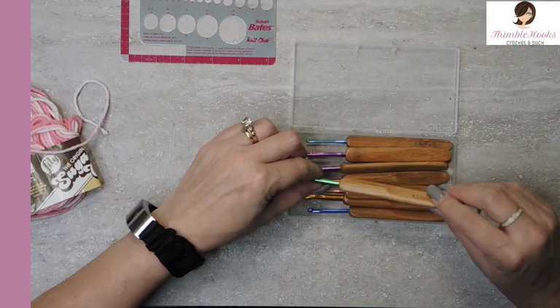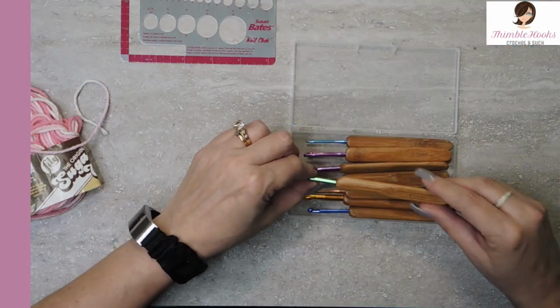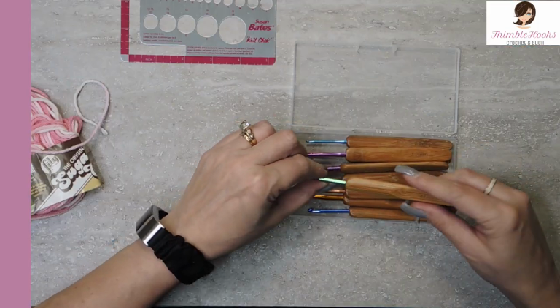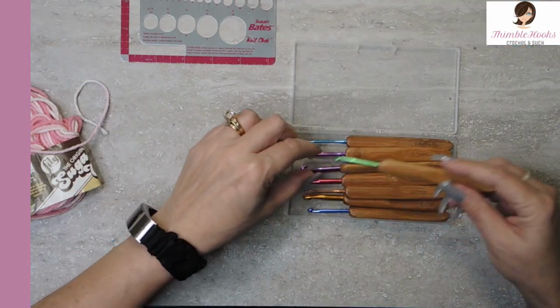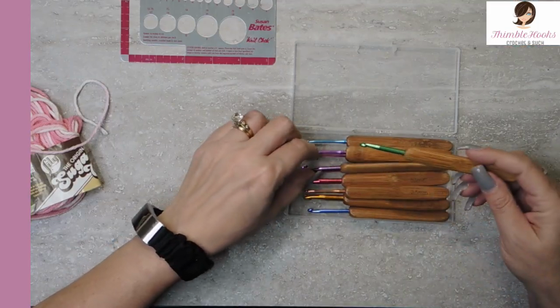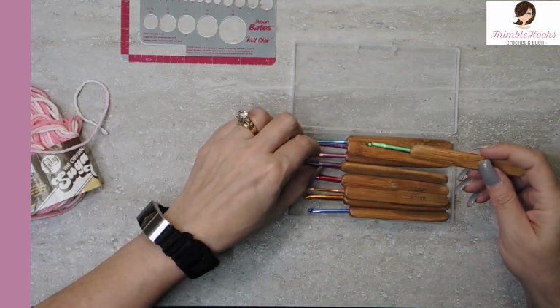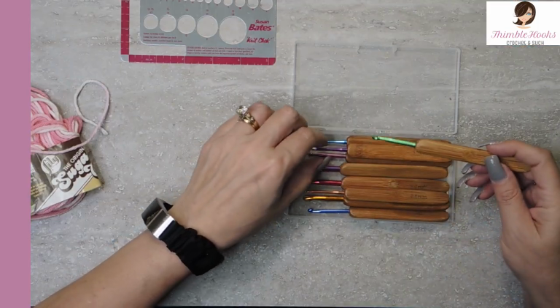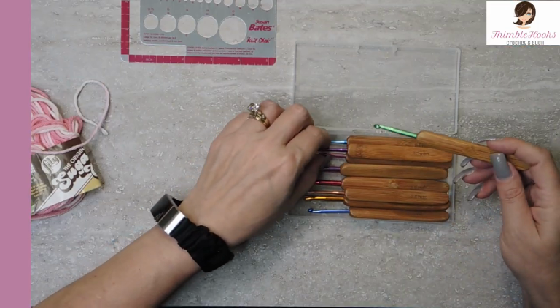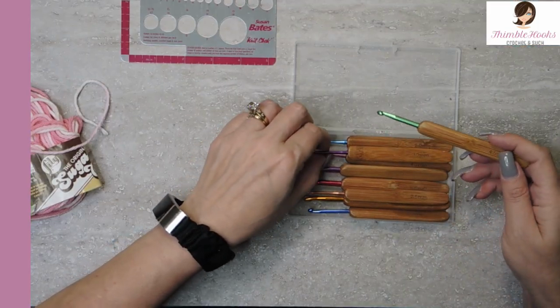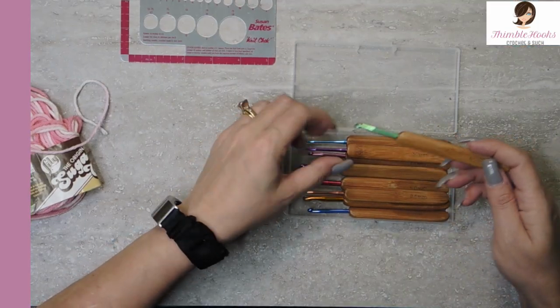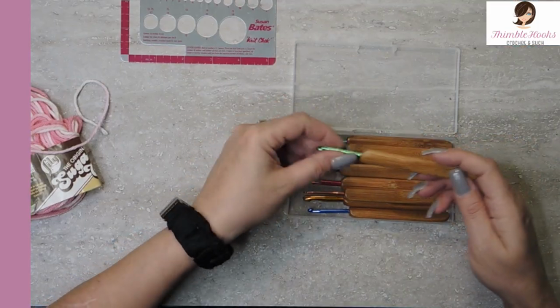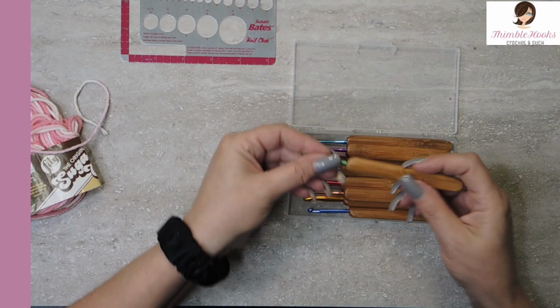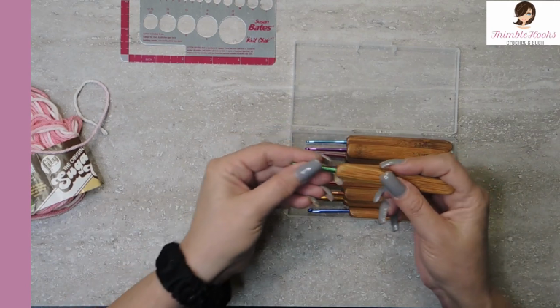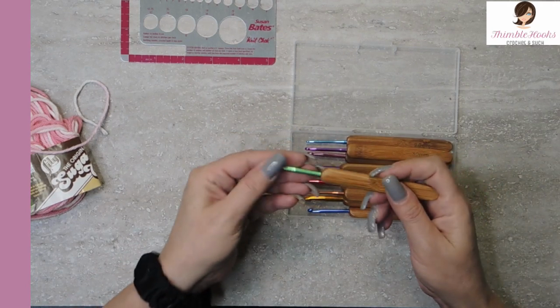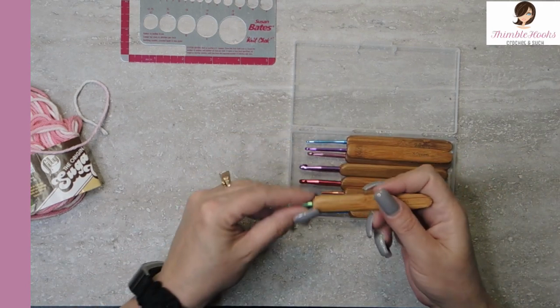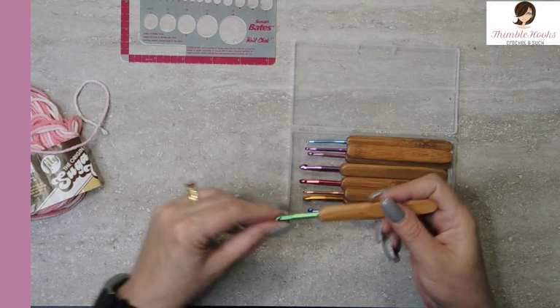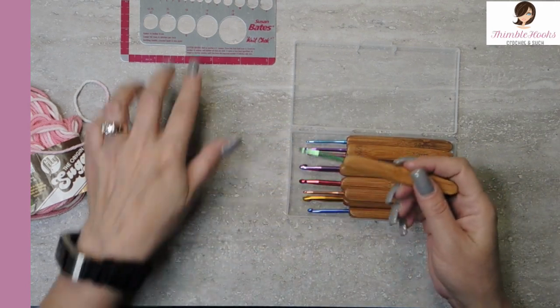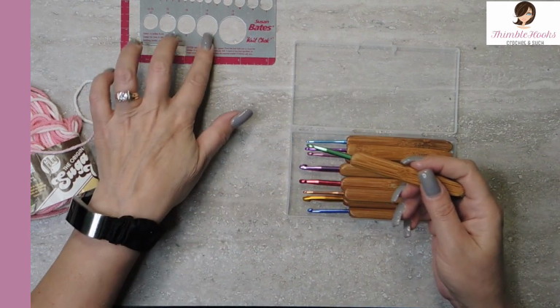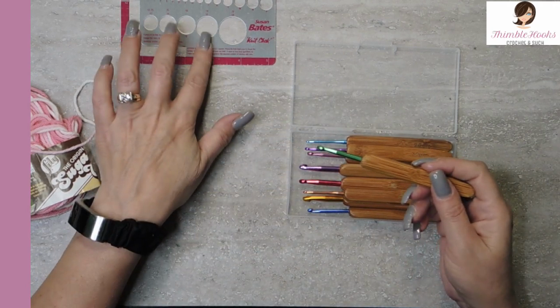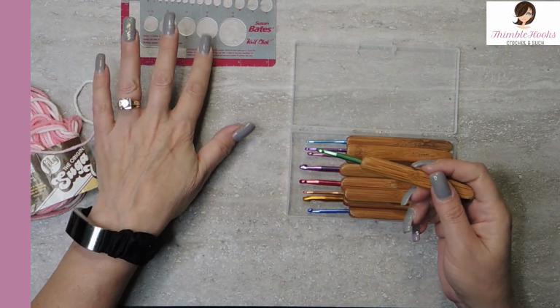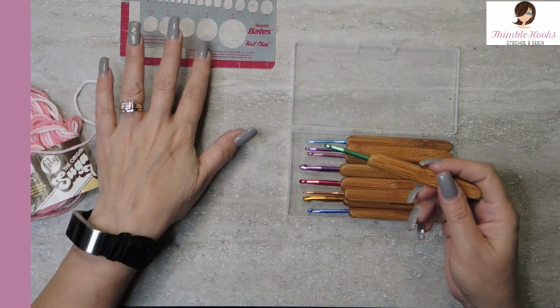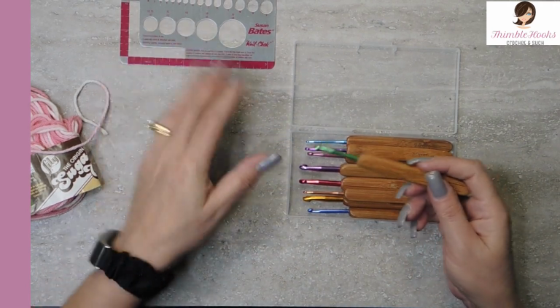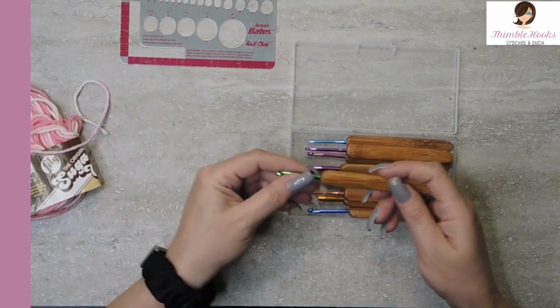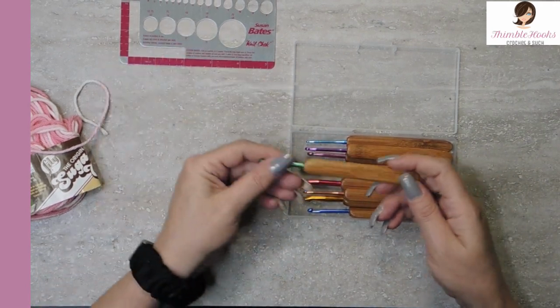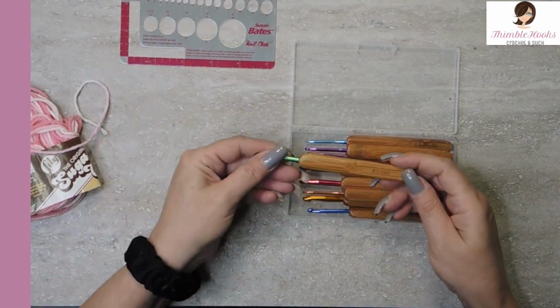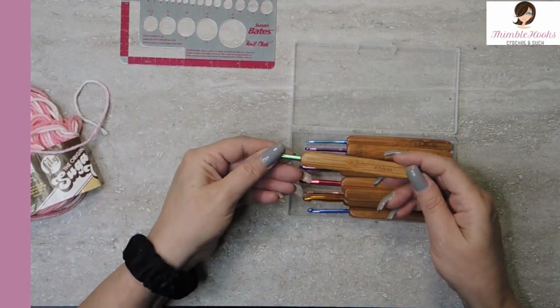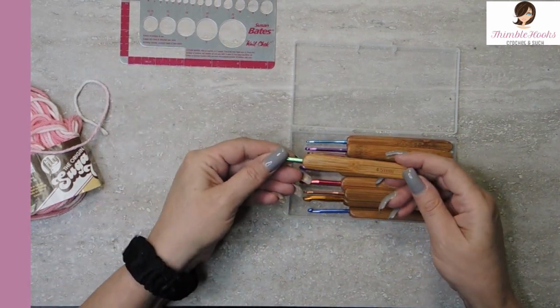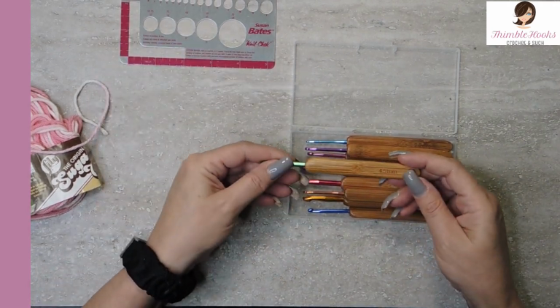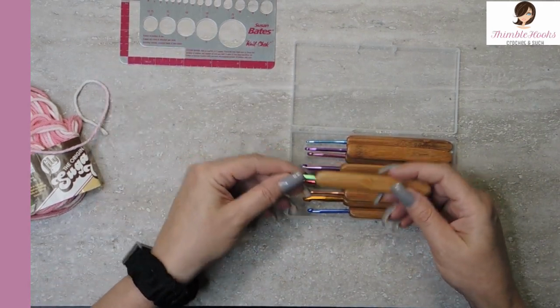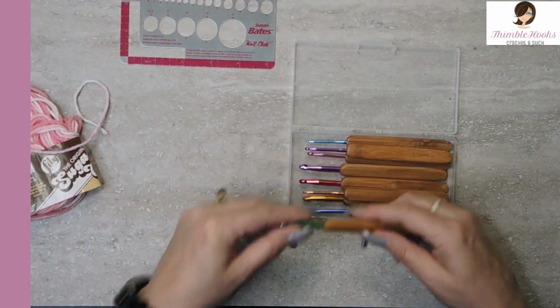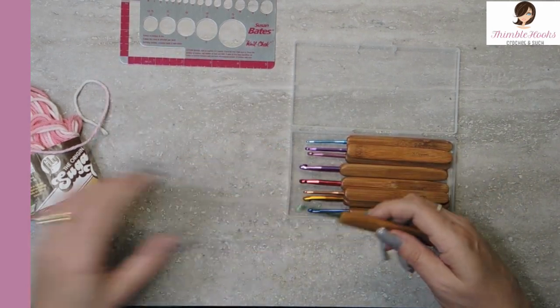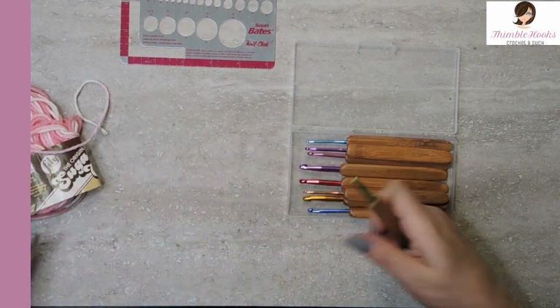I think these are great hooks. I really like these, but I have never measured them to see if they're true to size. So we're going to give that a try.